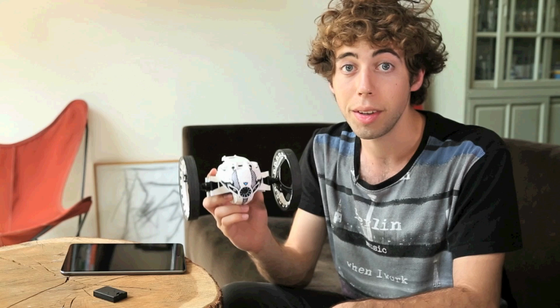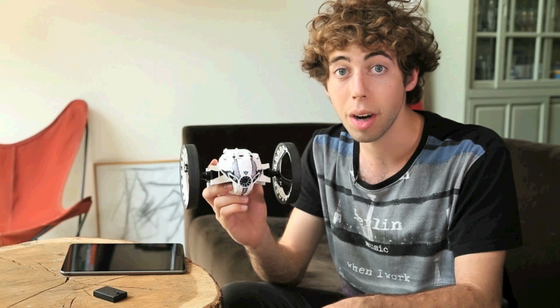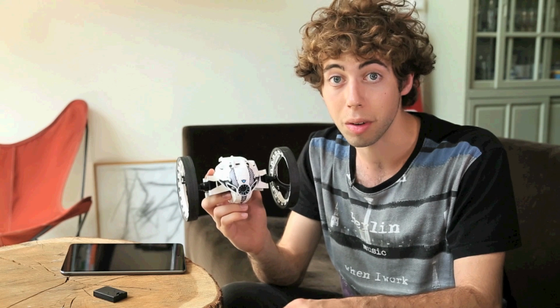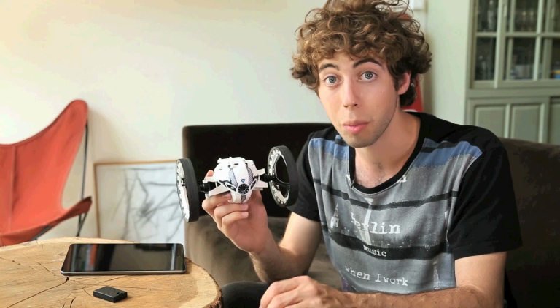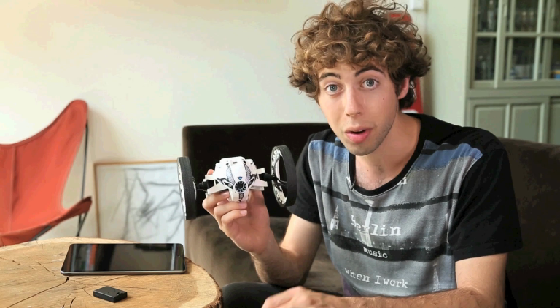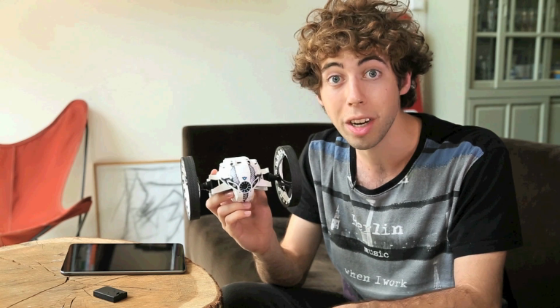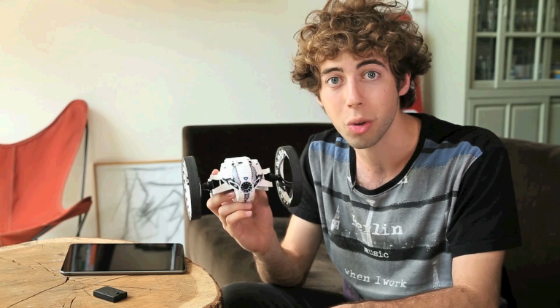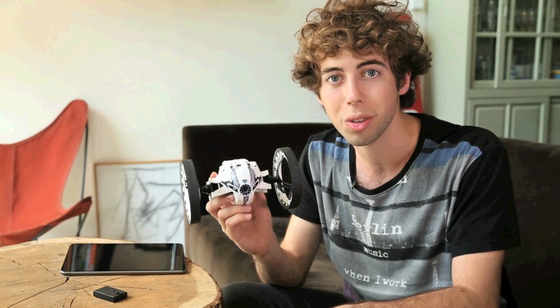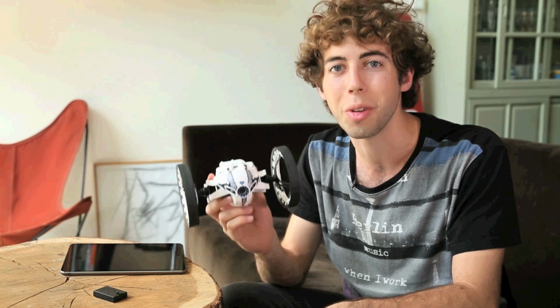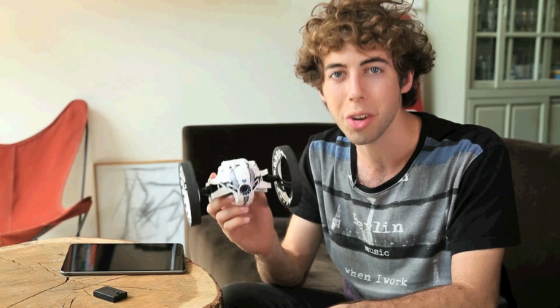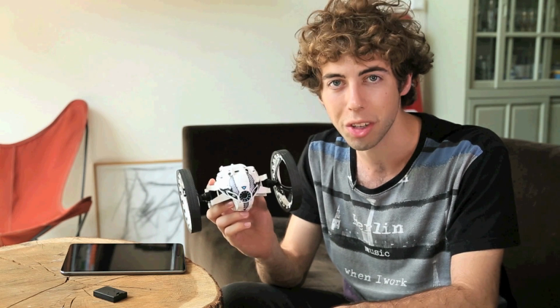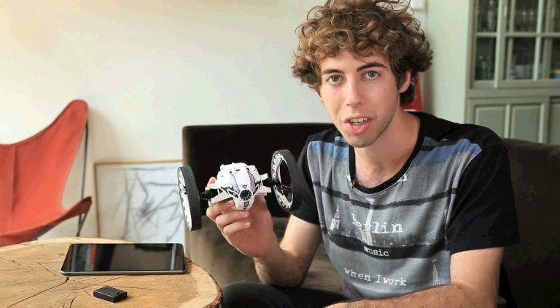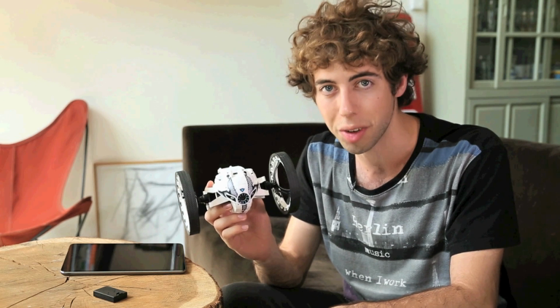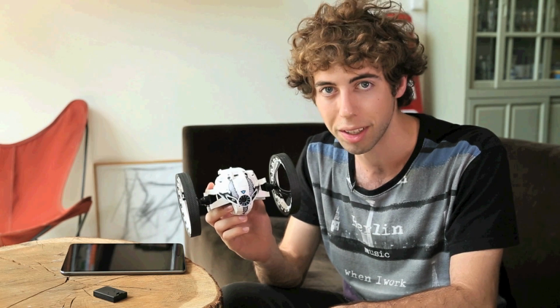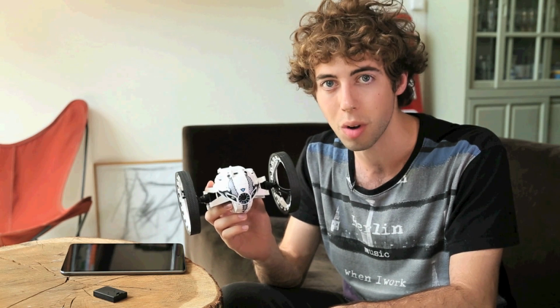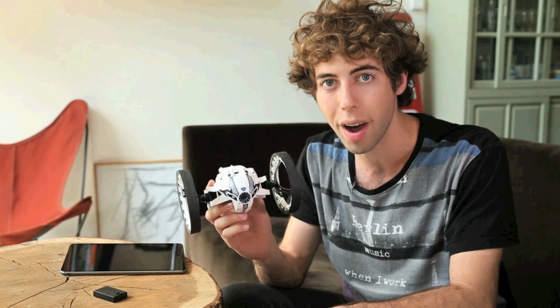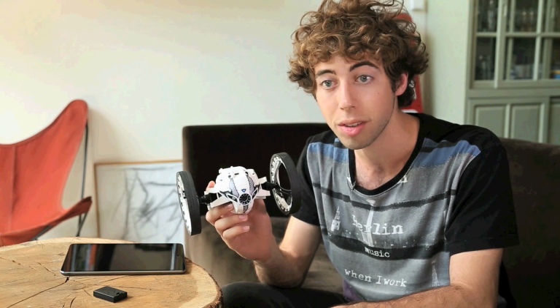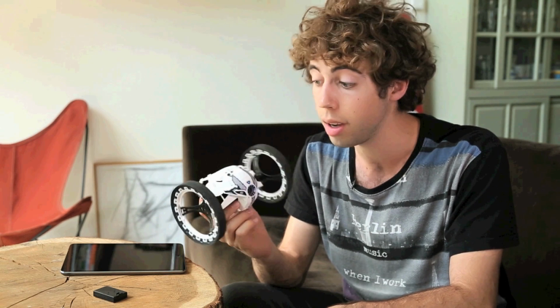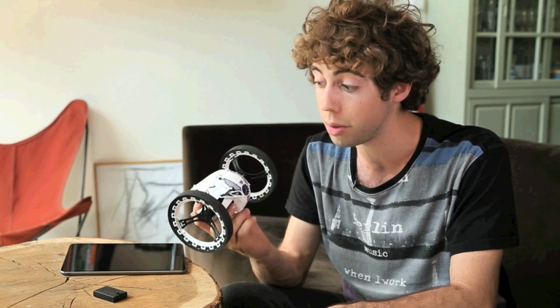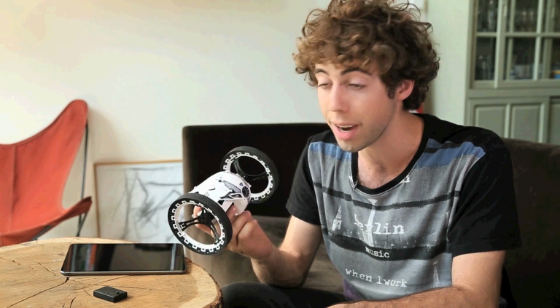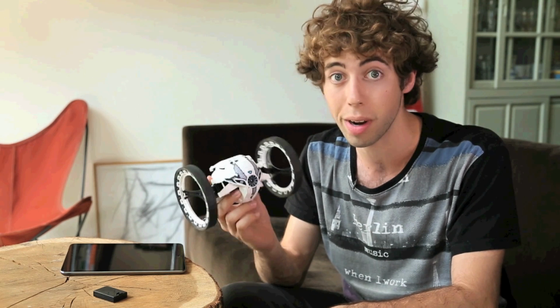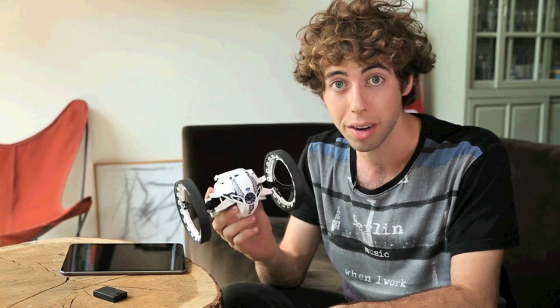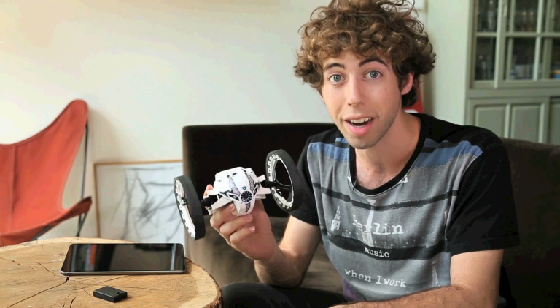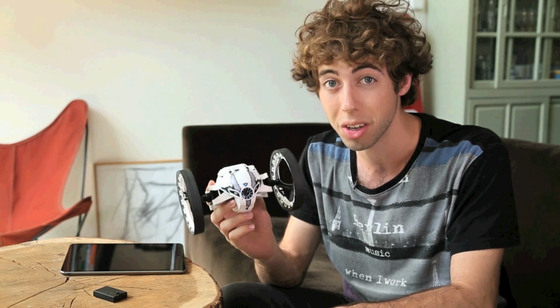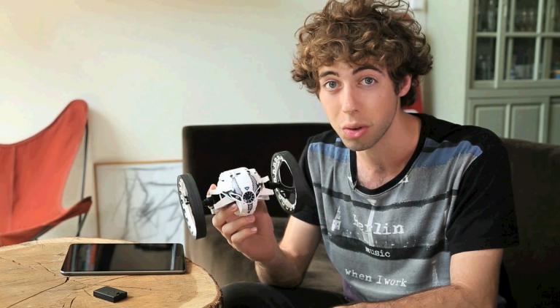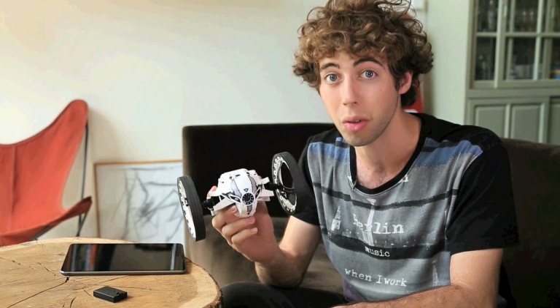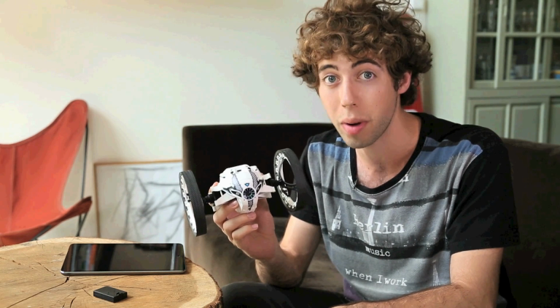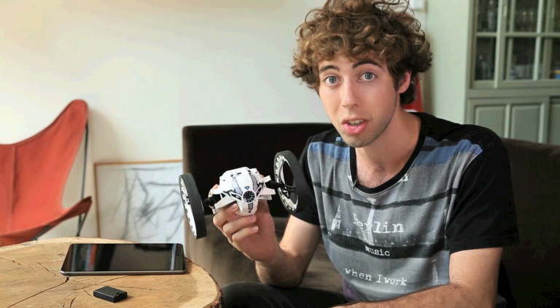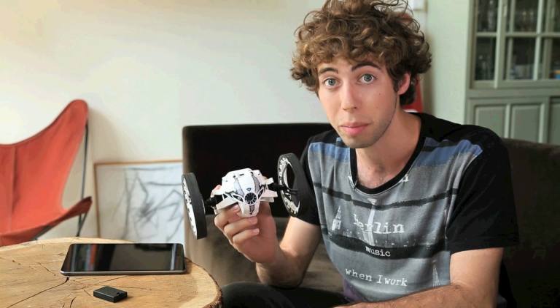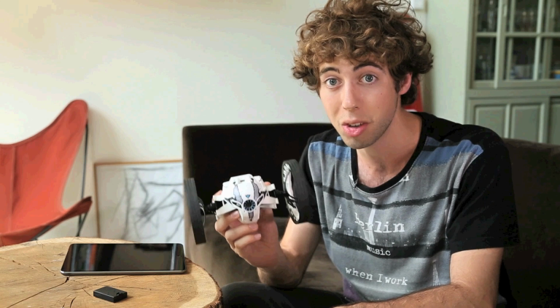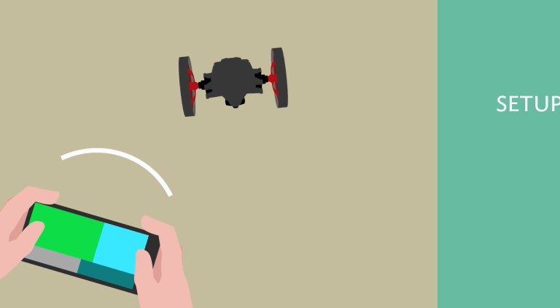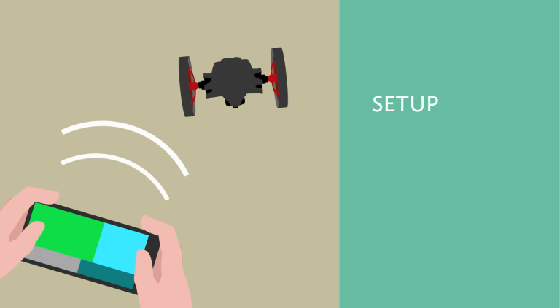Discover the Parrot Mini Drones, the new generation of connected robots. Today, we show you how to pilot the Parrot Jumping Sumo.